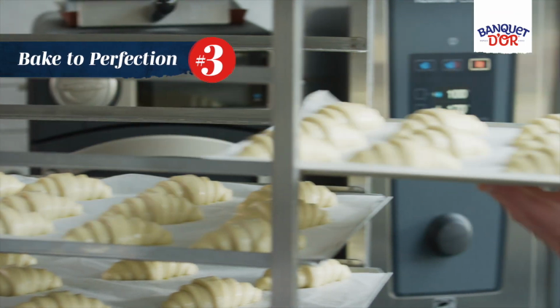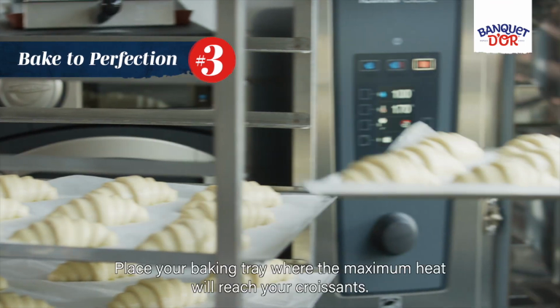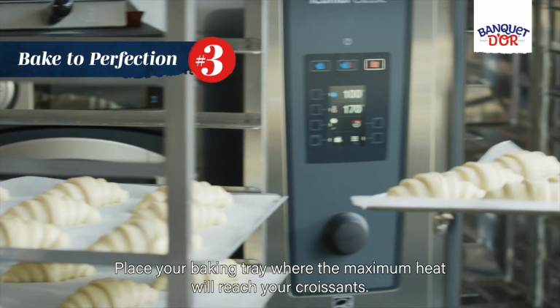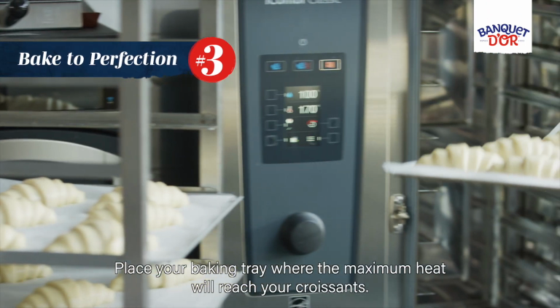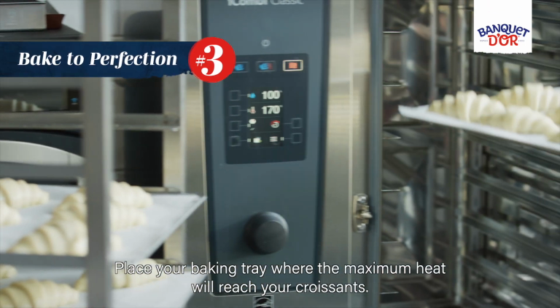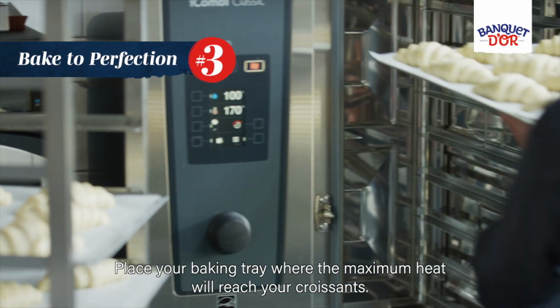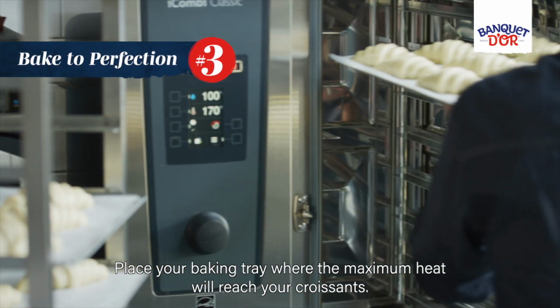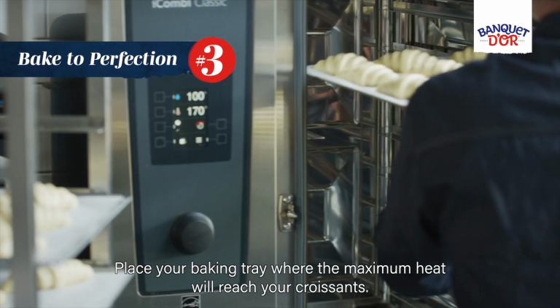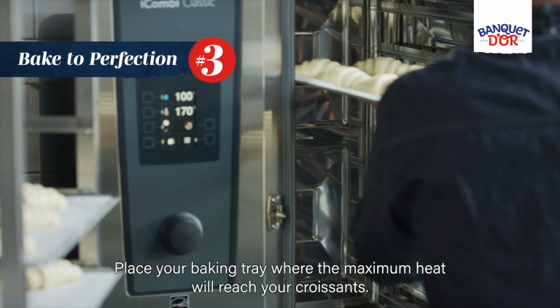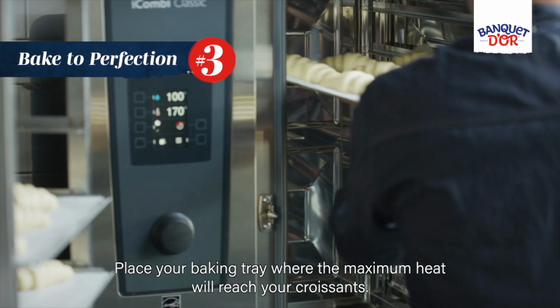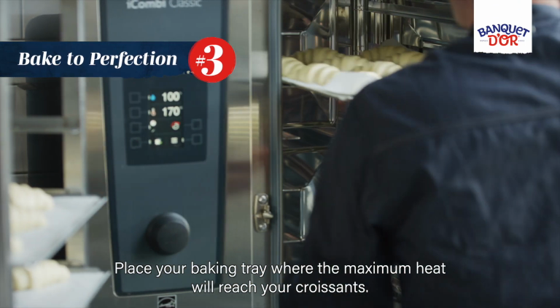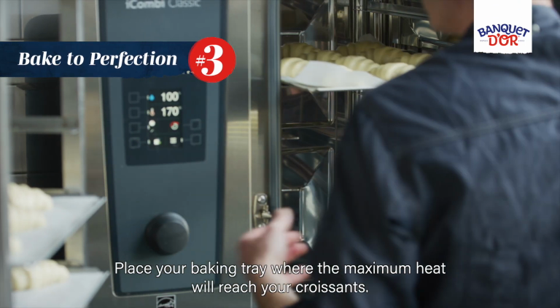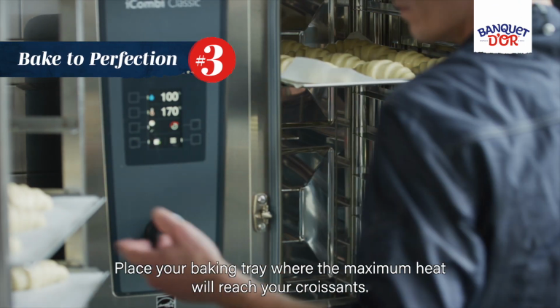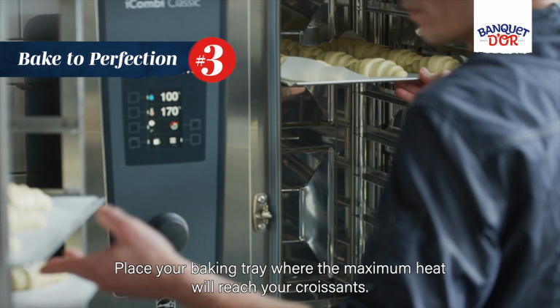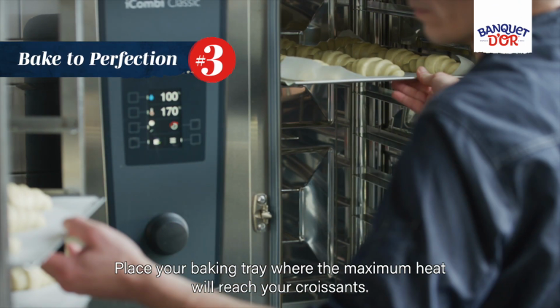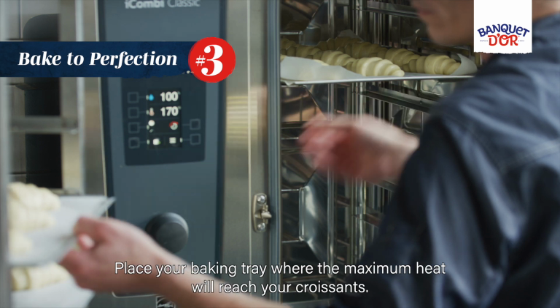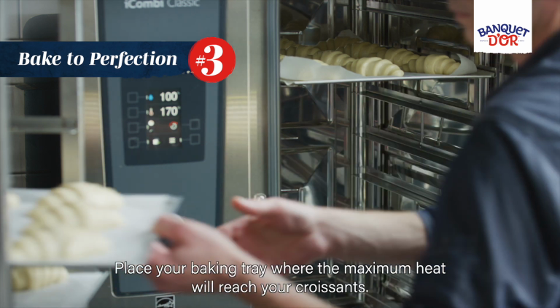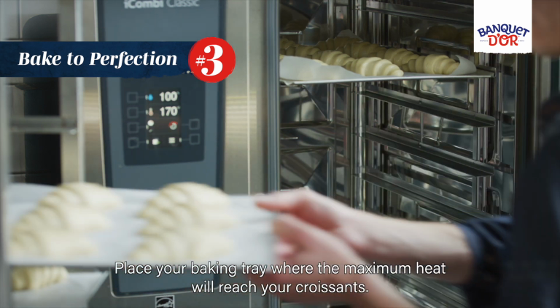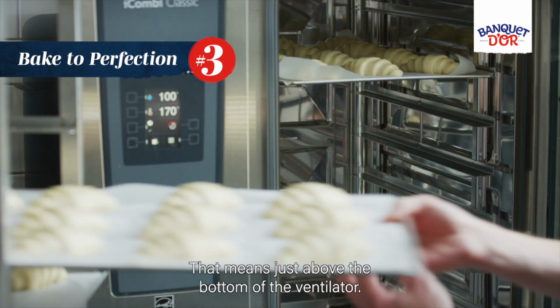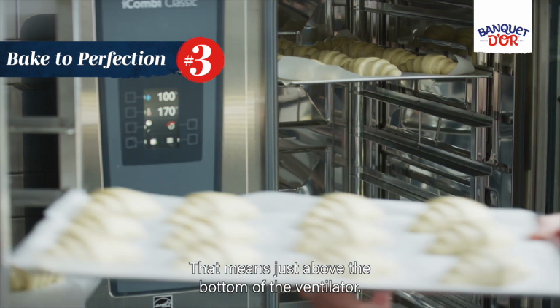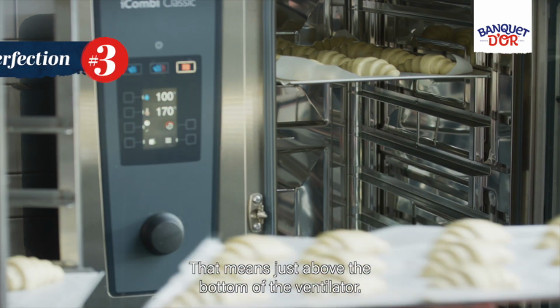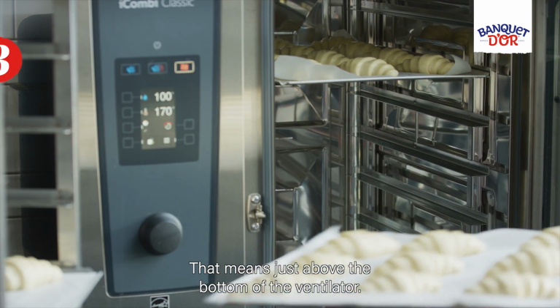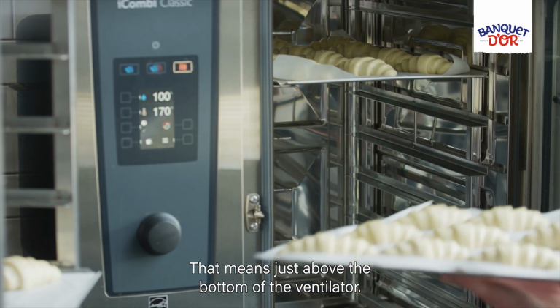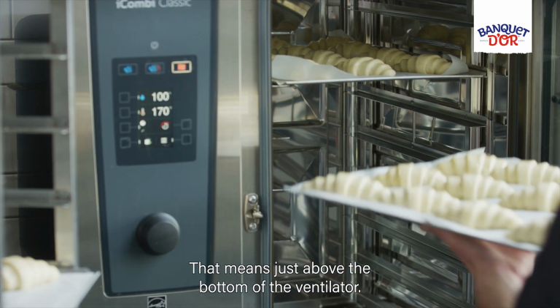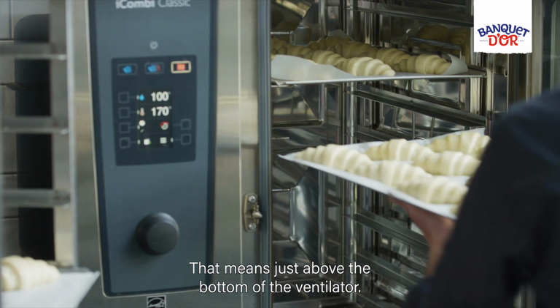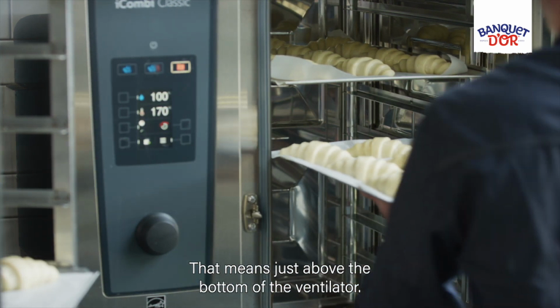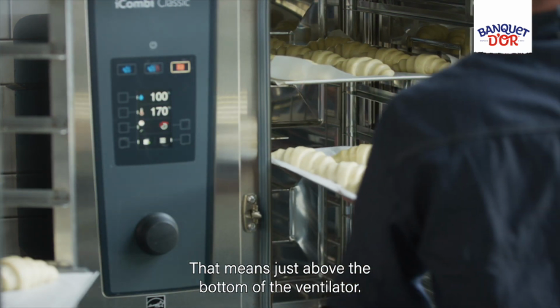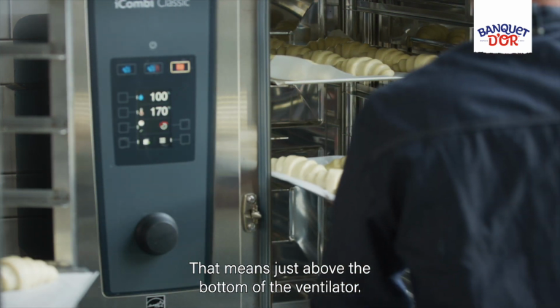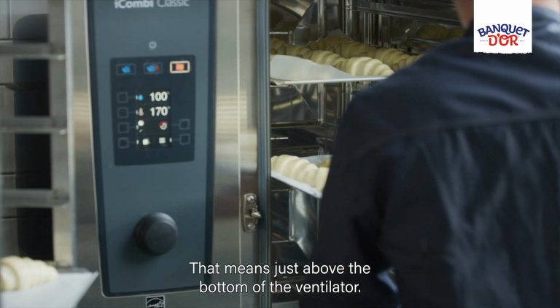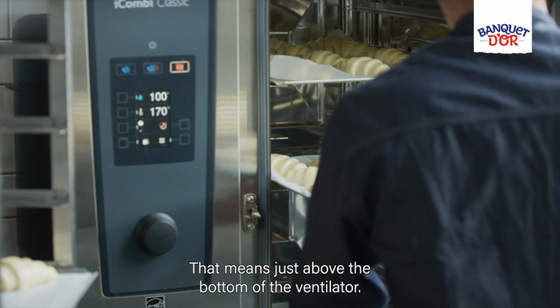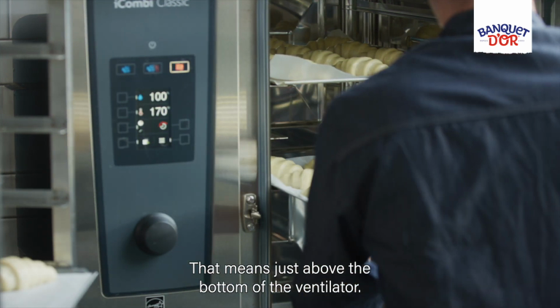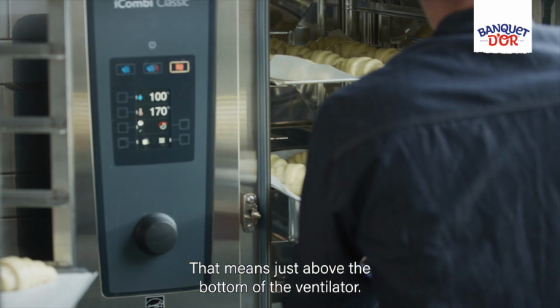Place your baking tray where the maximum heat will reach your croissants. That means just above the bottom of the ventilator.